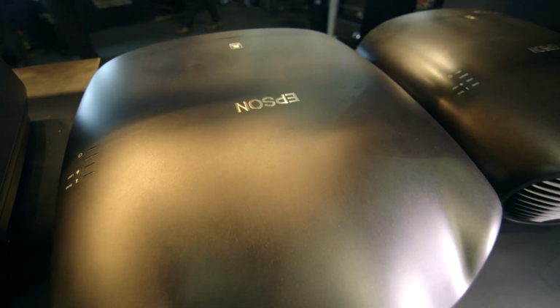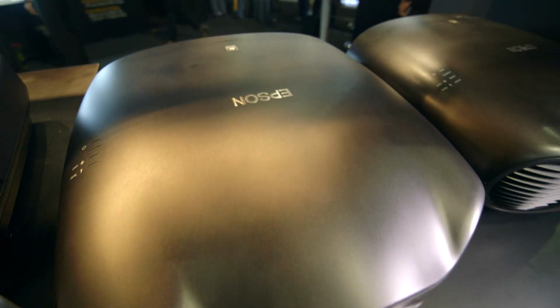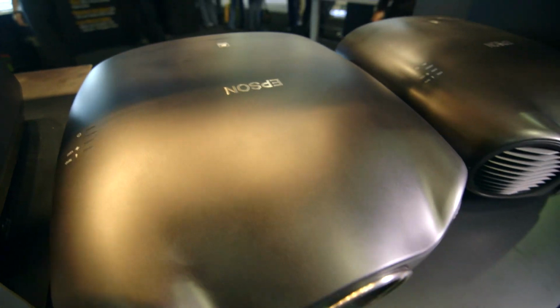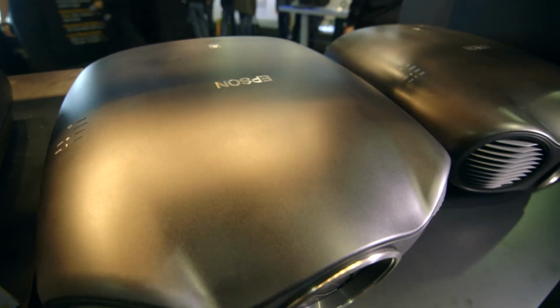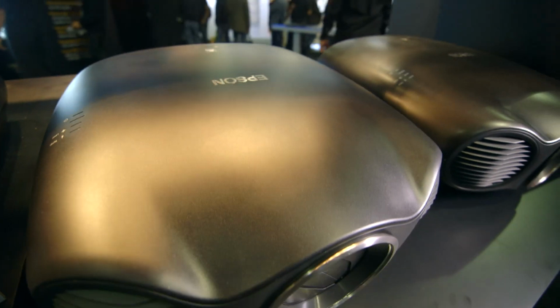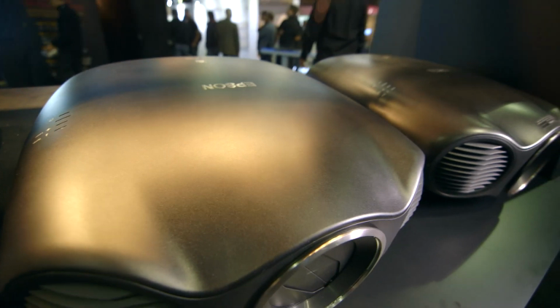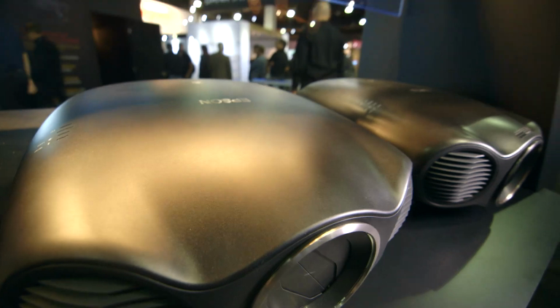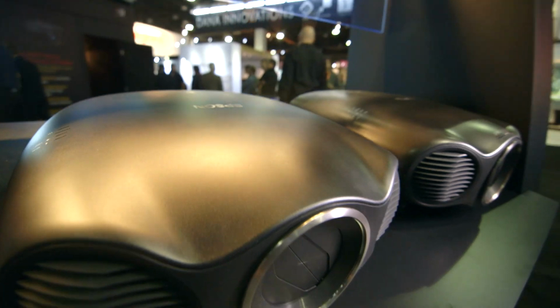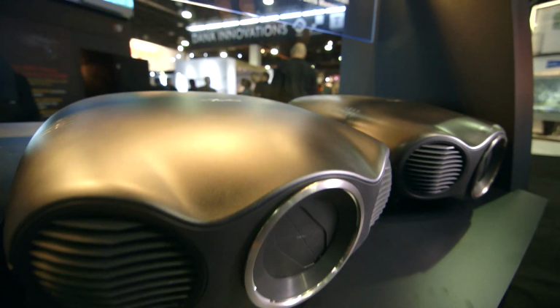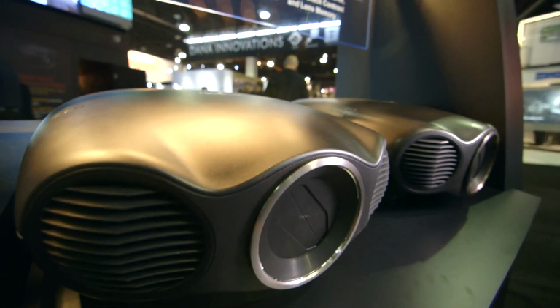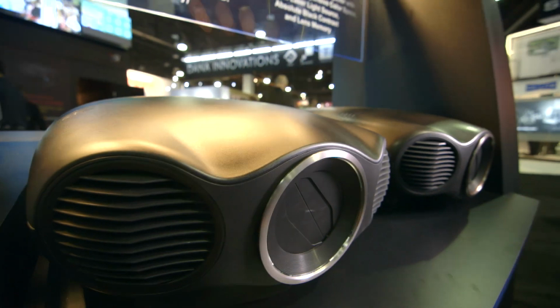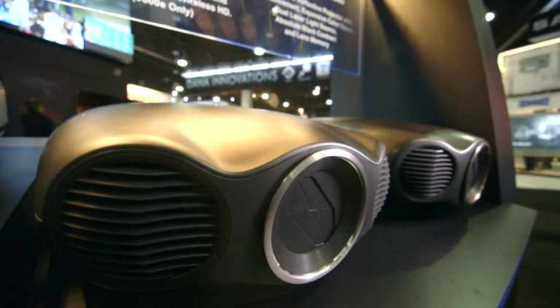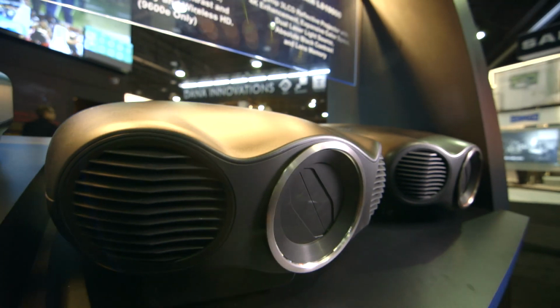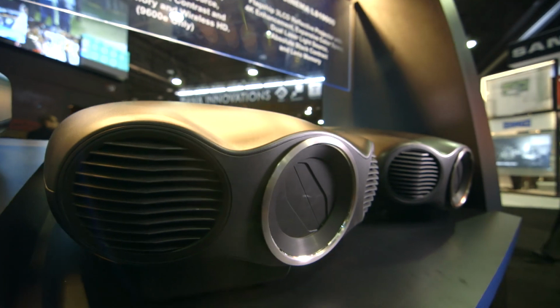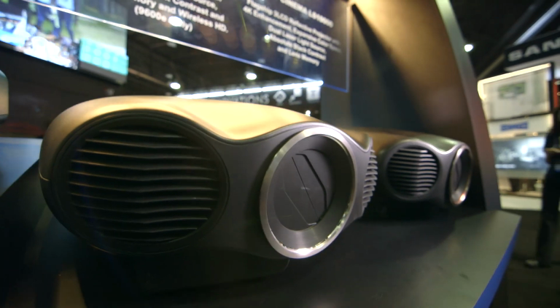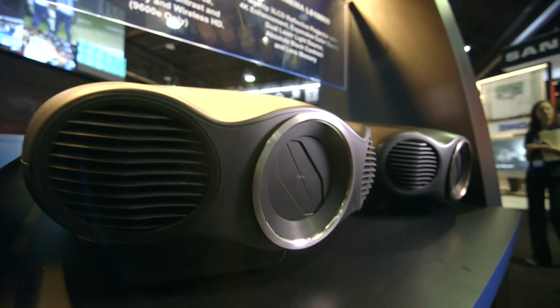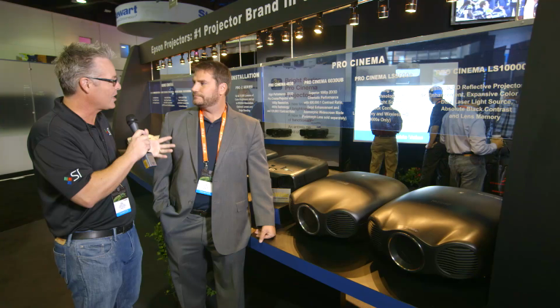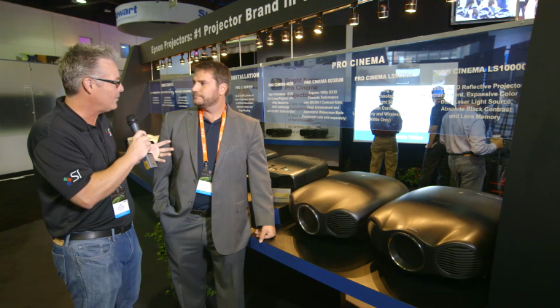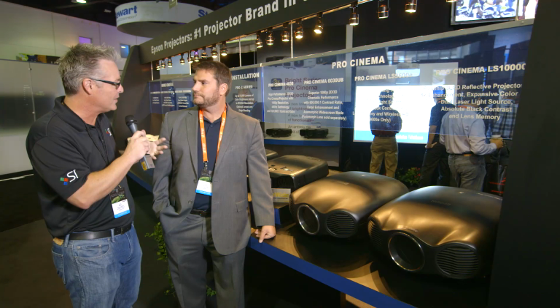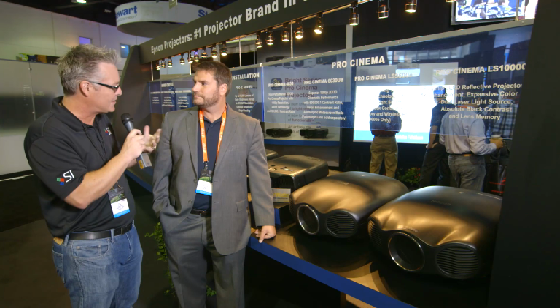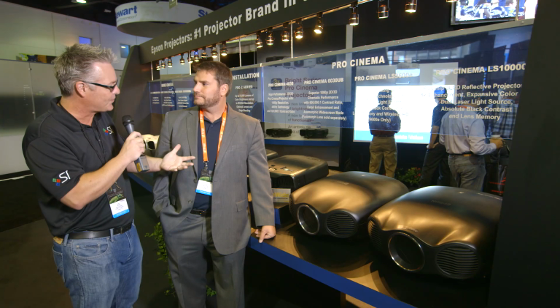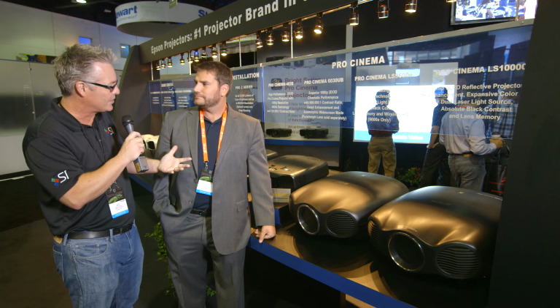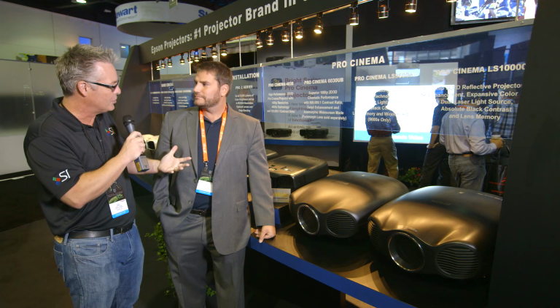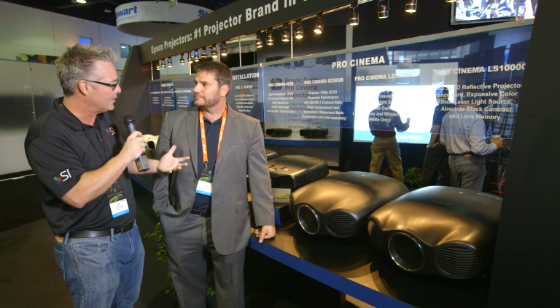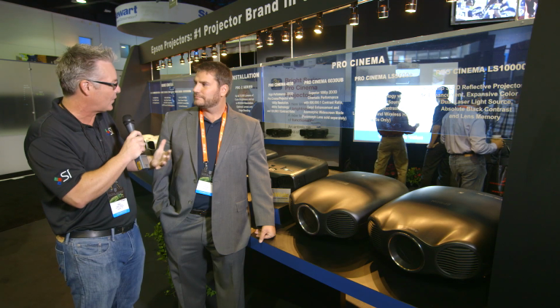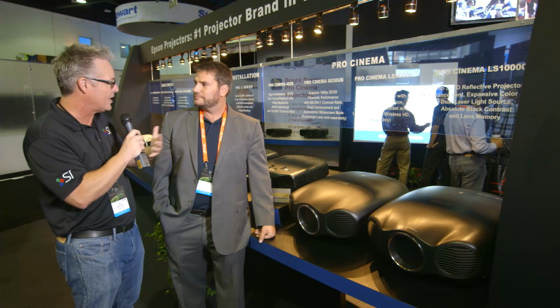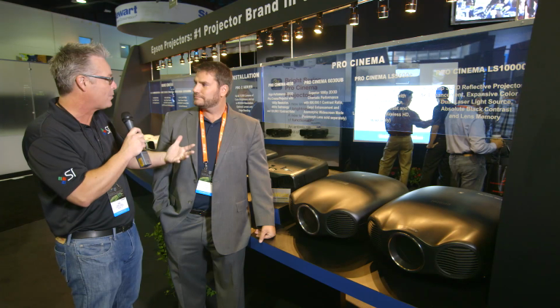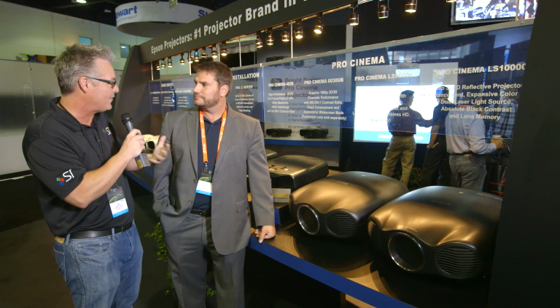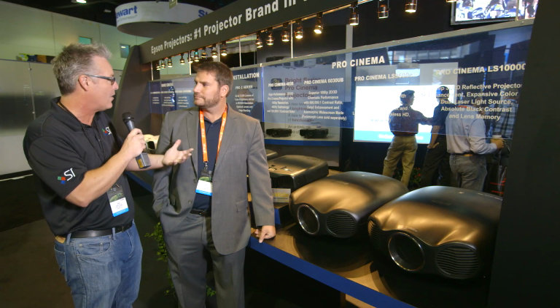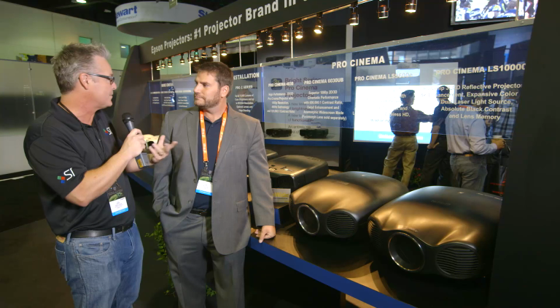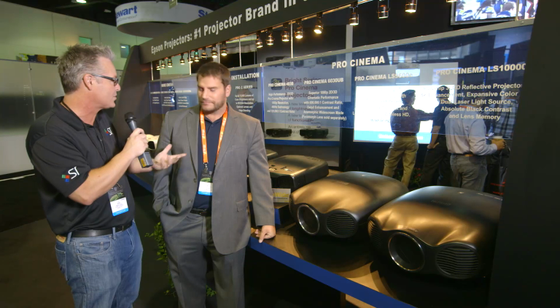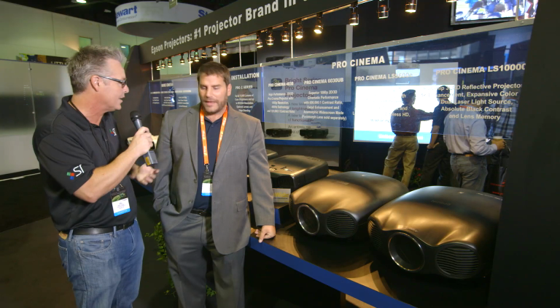What's going on inside here is really truly a laser. So let's talk about what this does for the consumer as far as lamp life, hours, and picture quality.